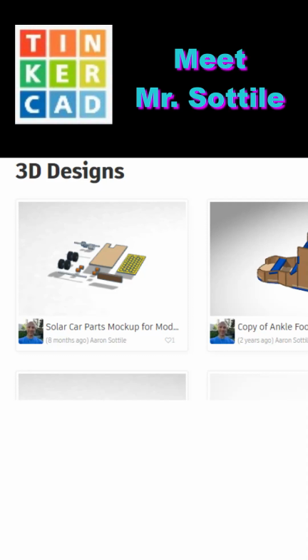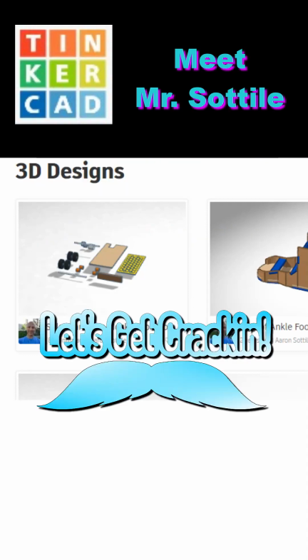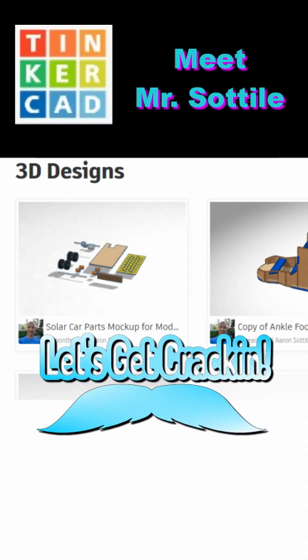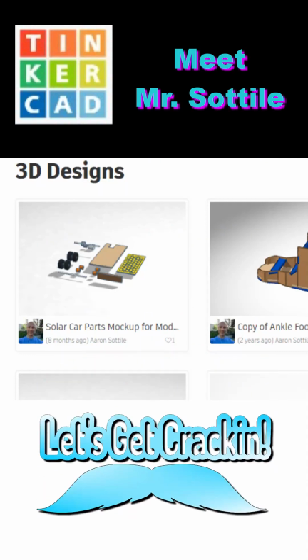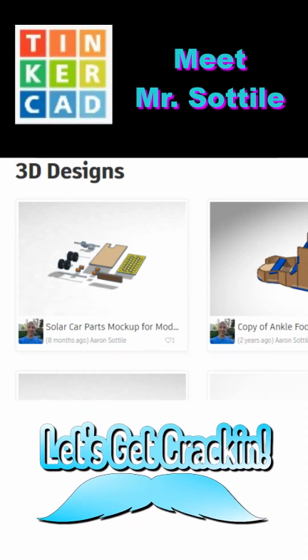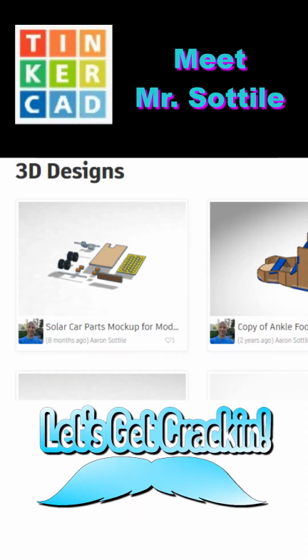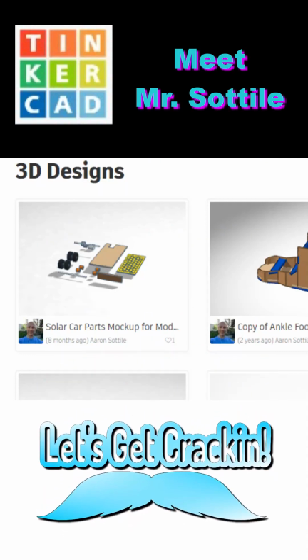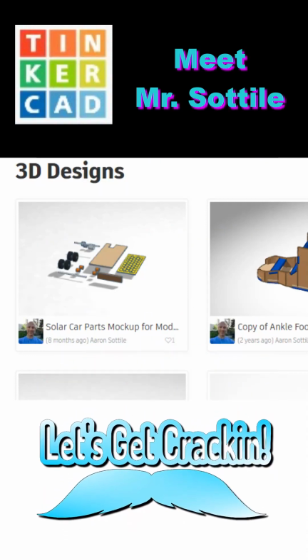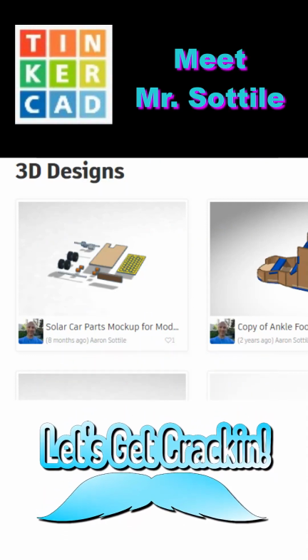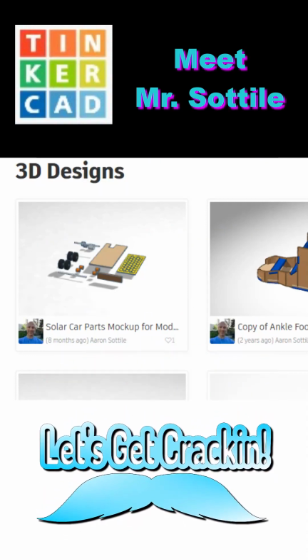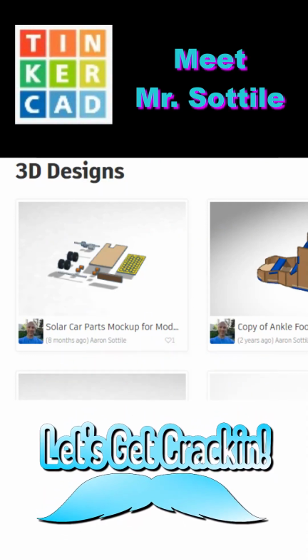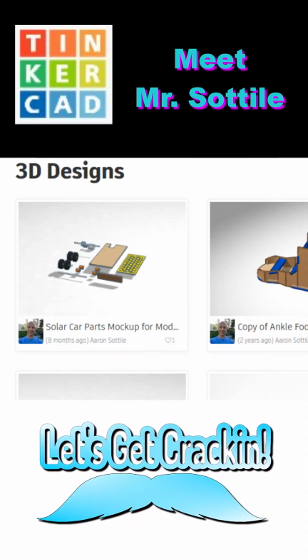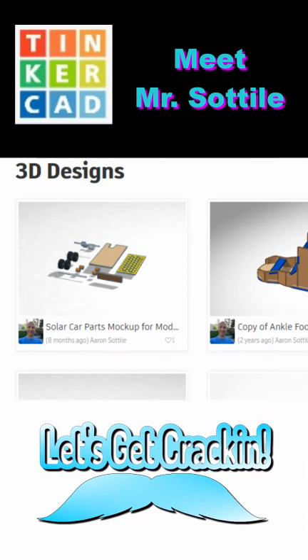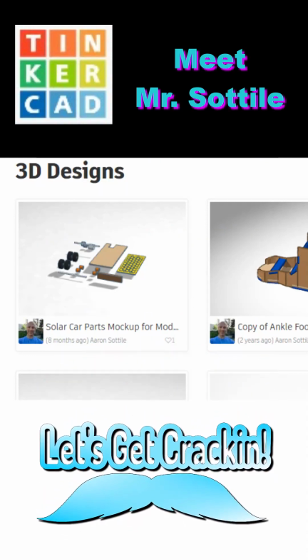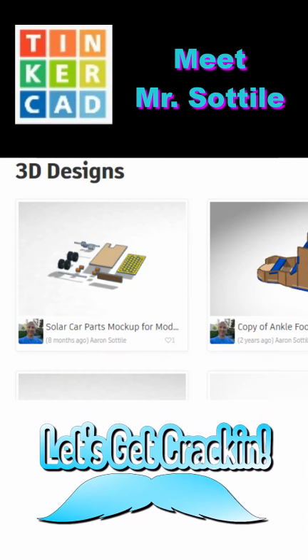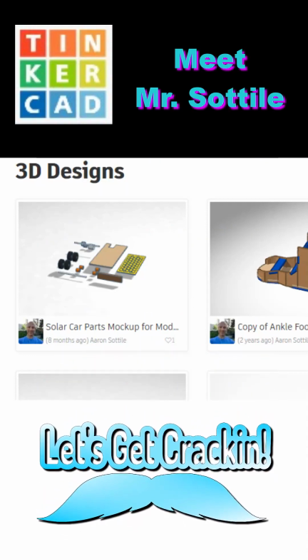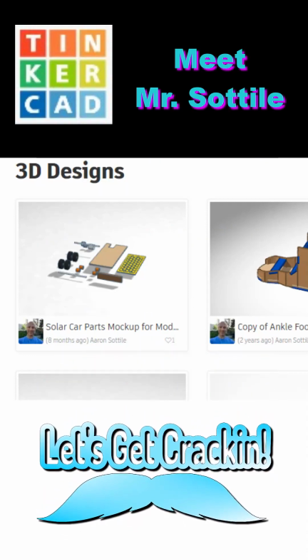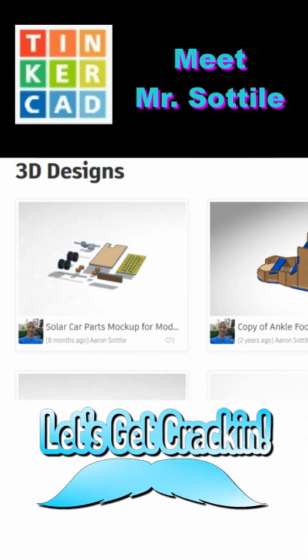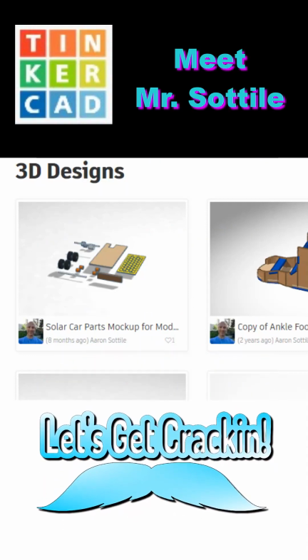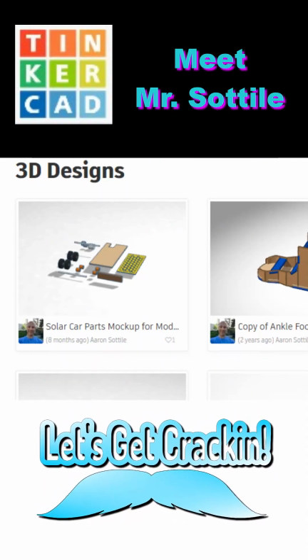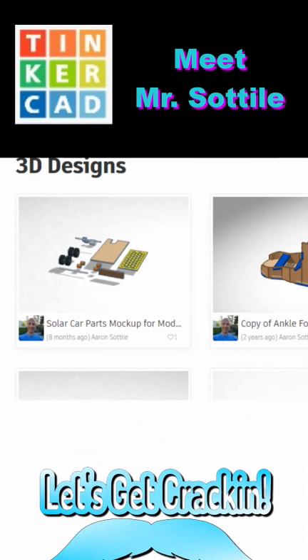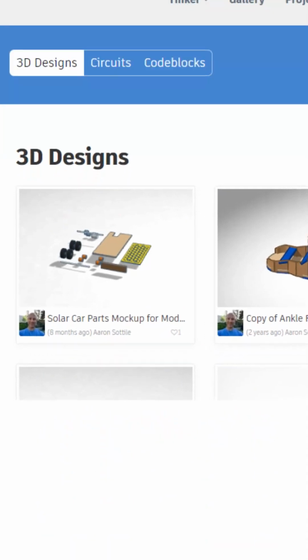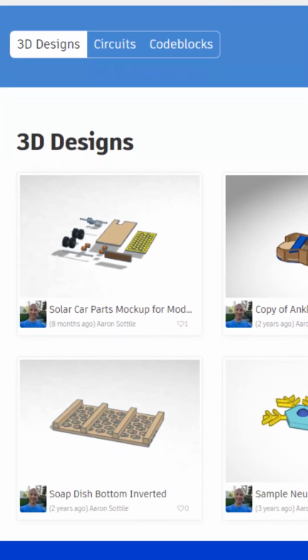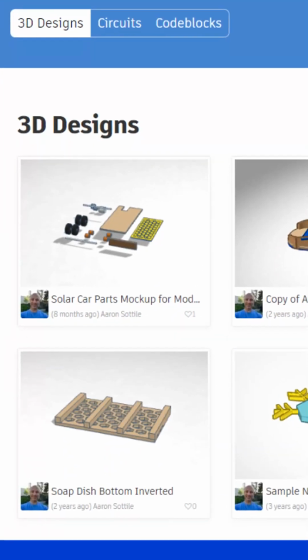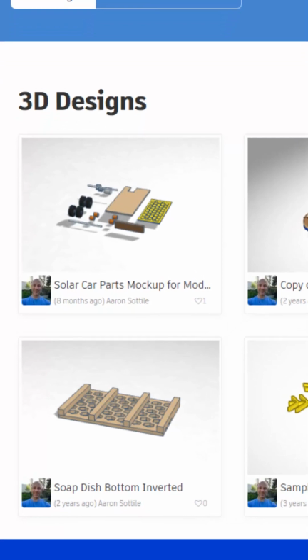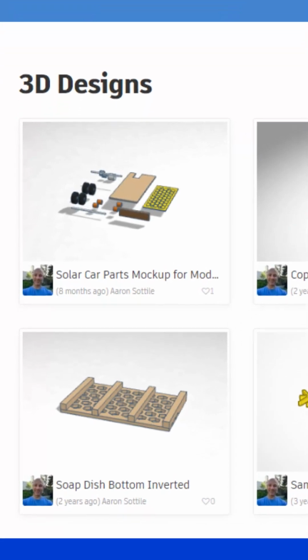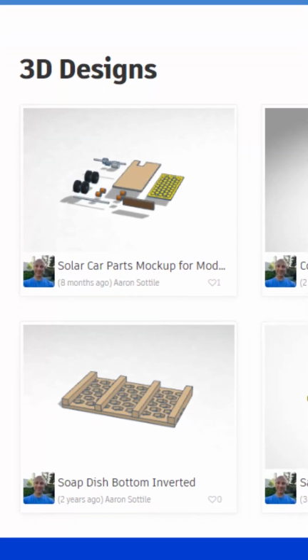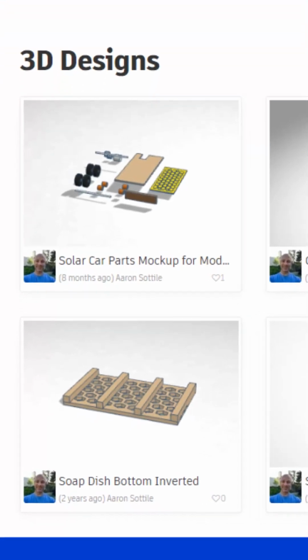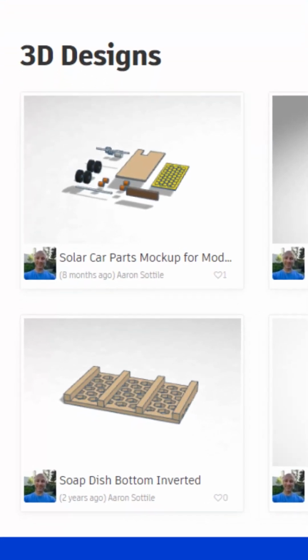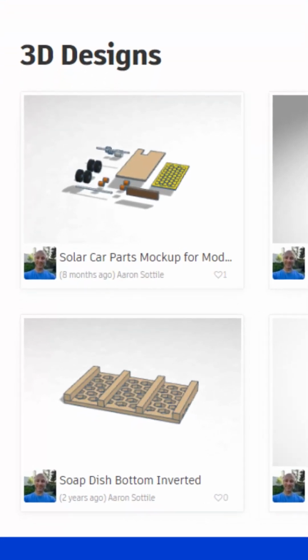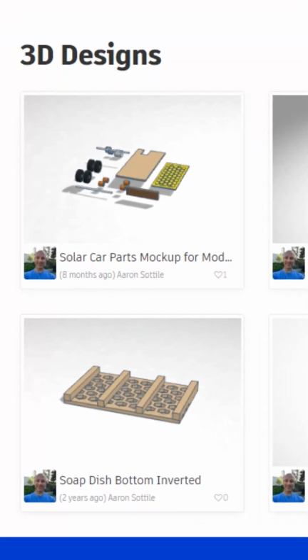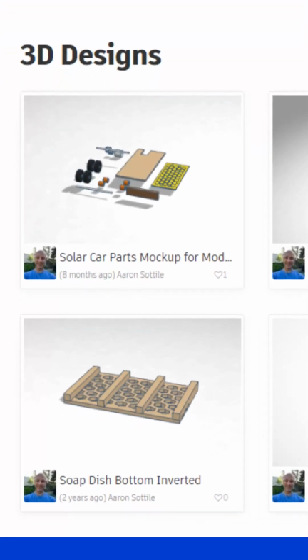Today we highlight Tinkercad designer Mr. Sautile, a fellow teacher, so let's get cracking.